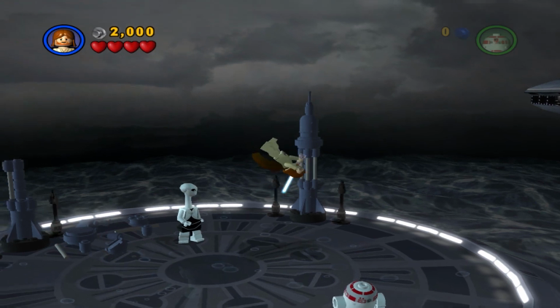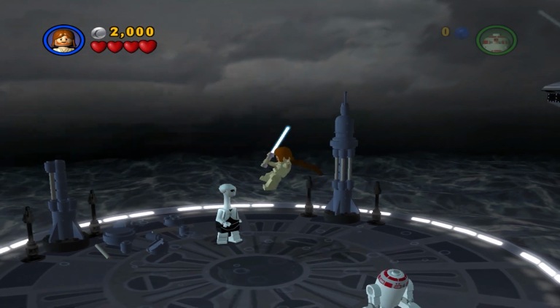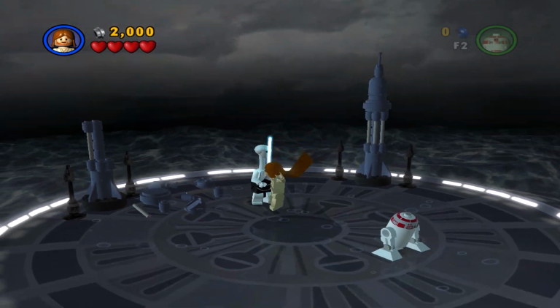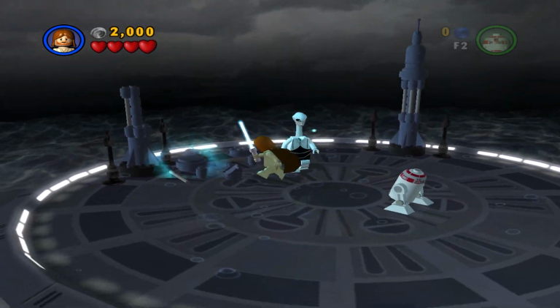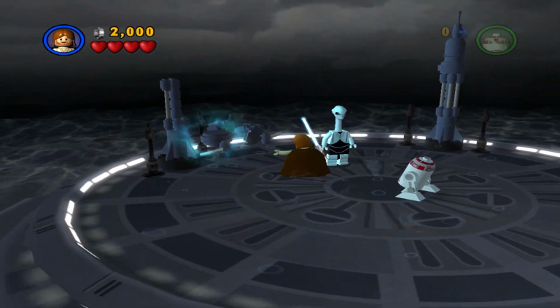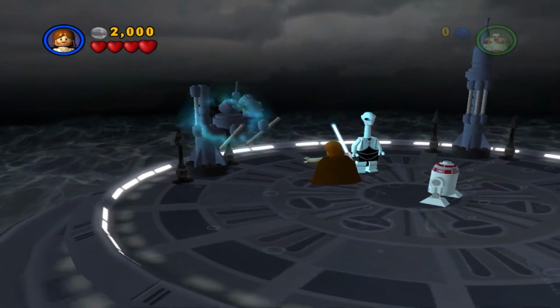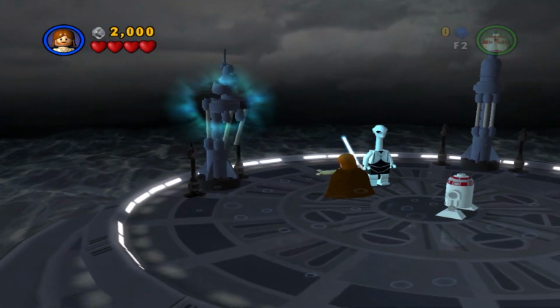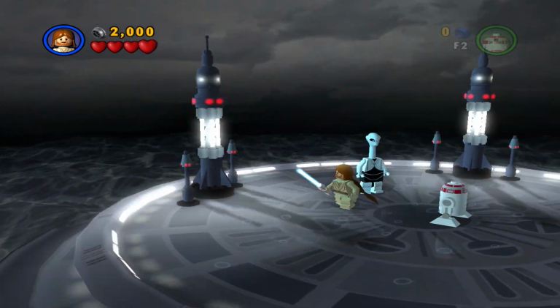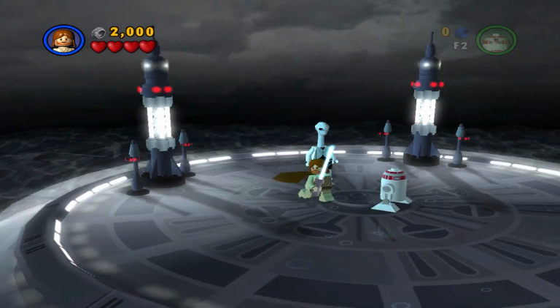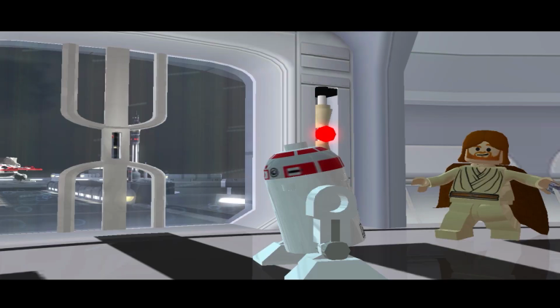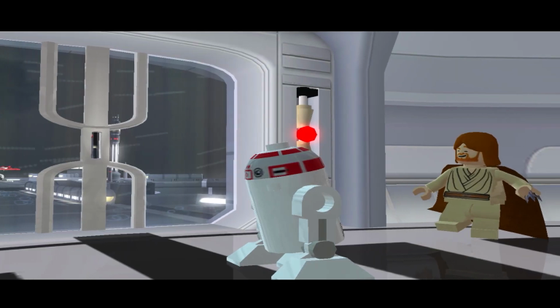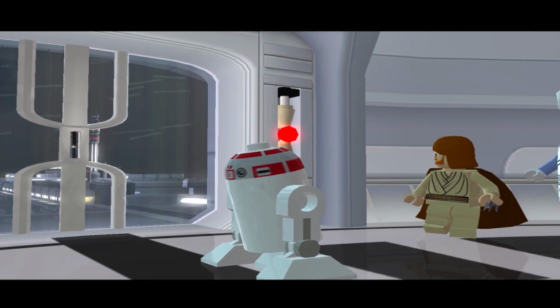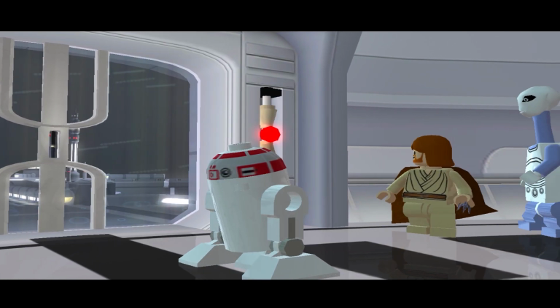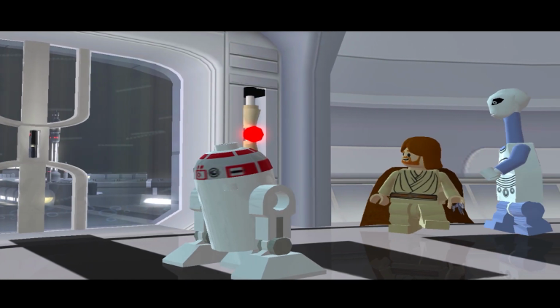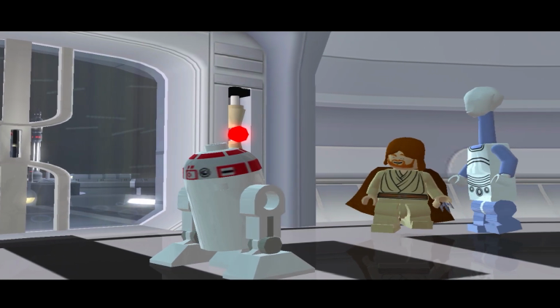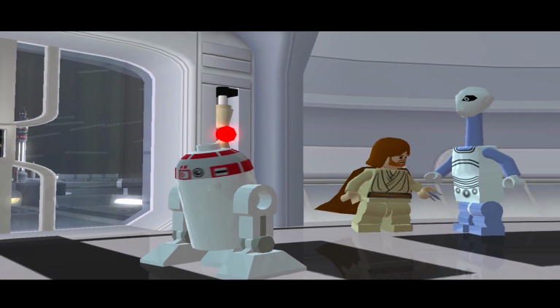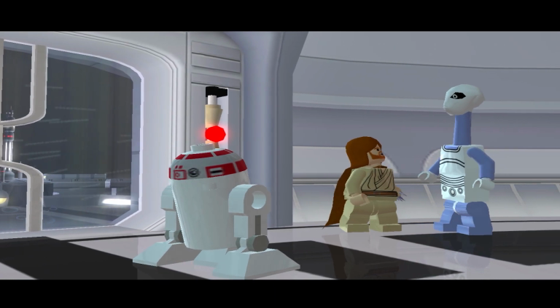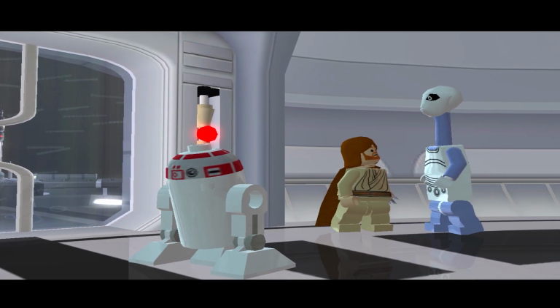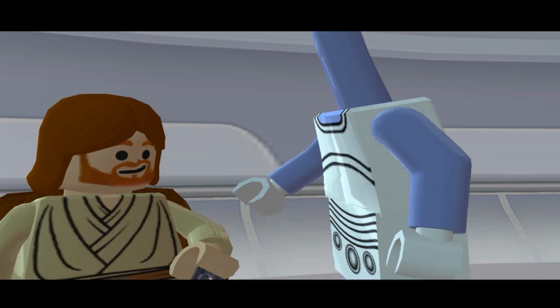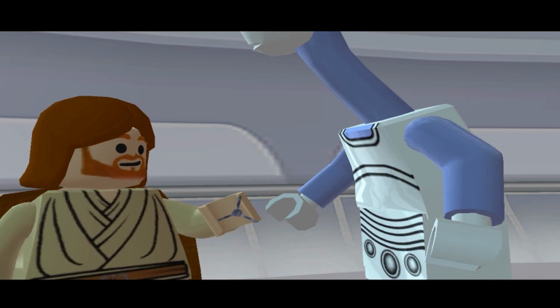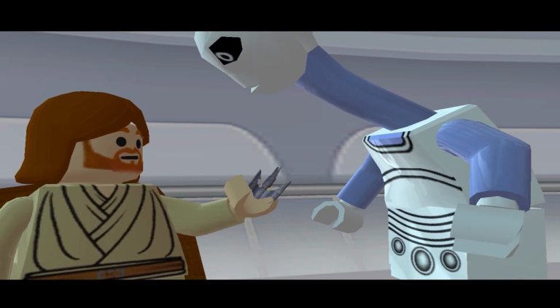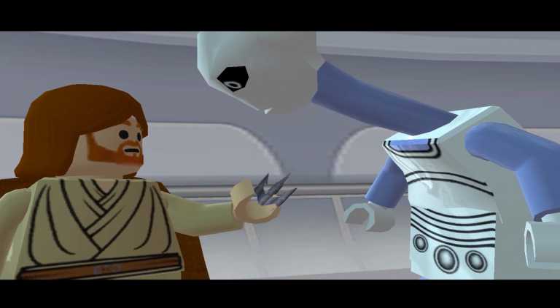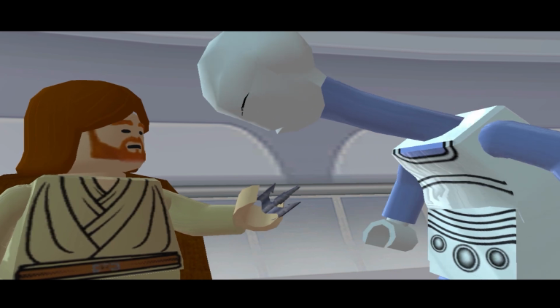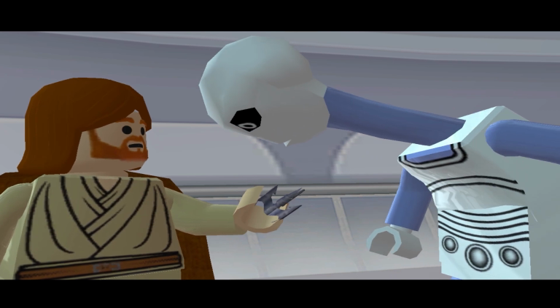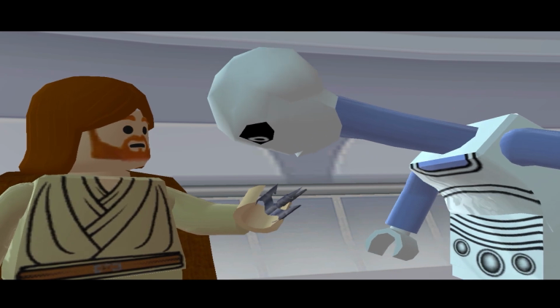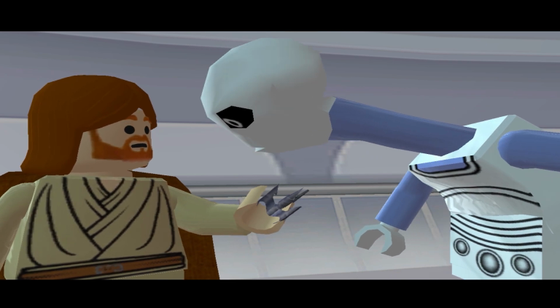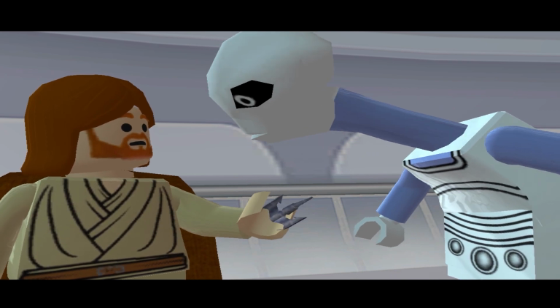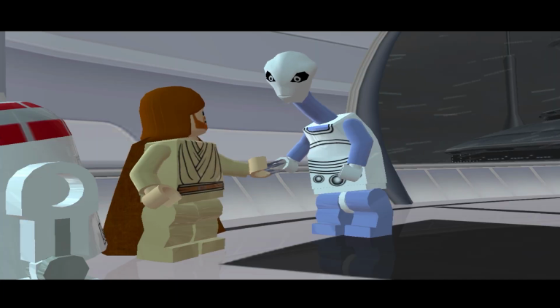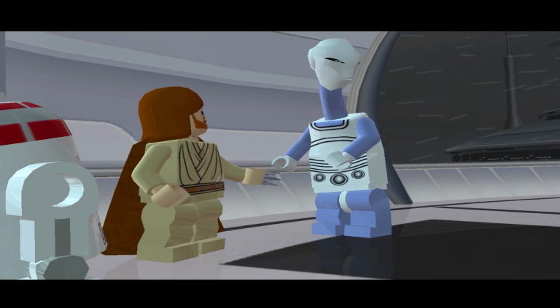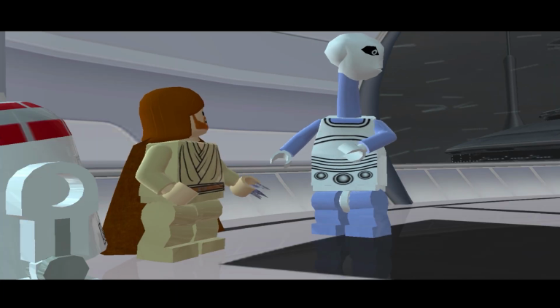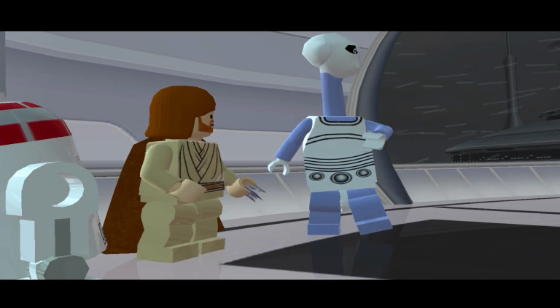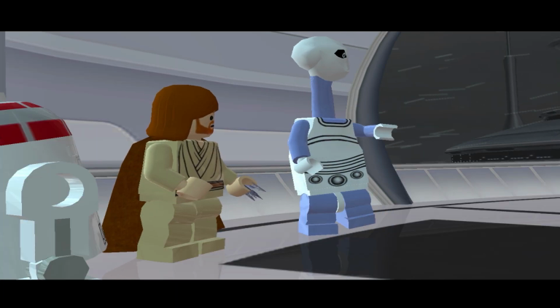You fix this Kaminoan's light and then head inside to meet Torn Way. You show her the Kamino Sabre Dart and she's like, oh yeah, come this way.